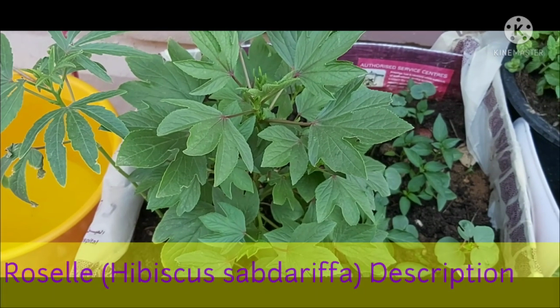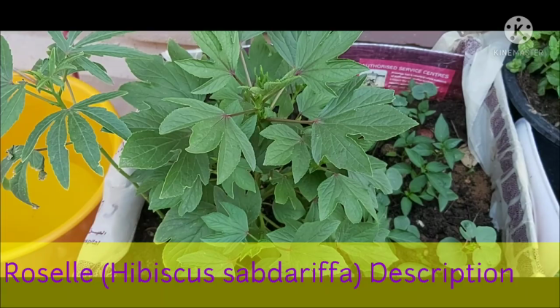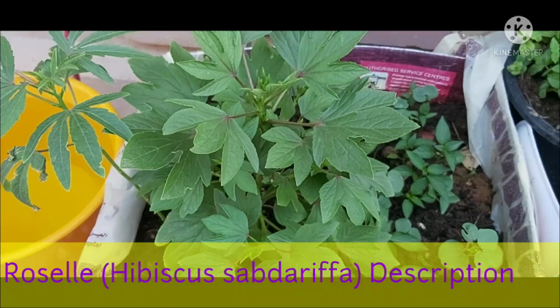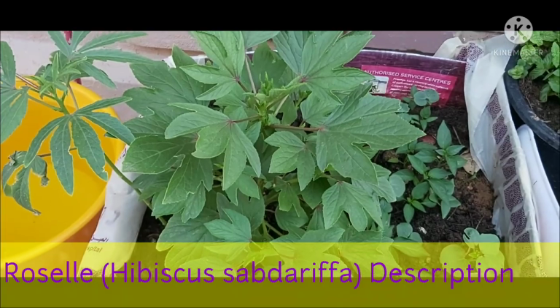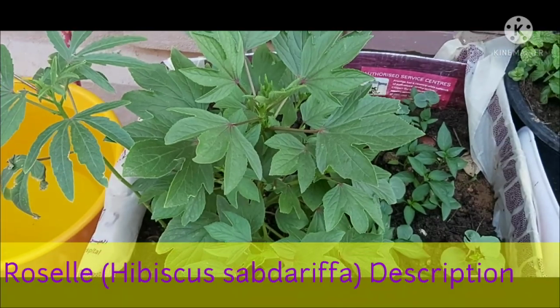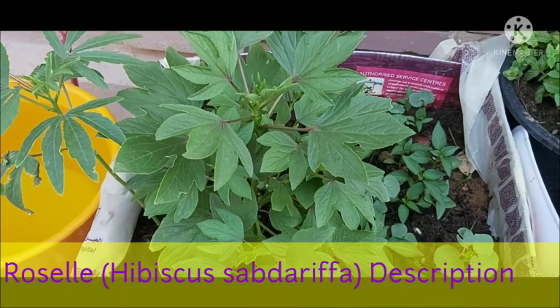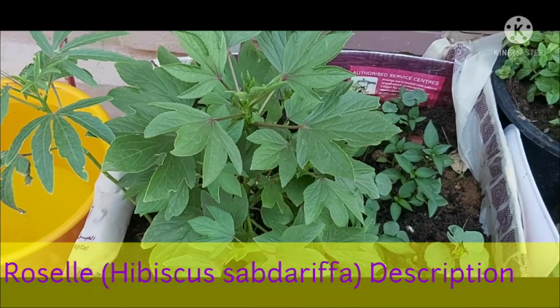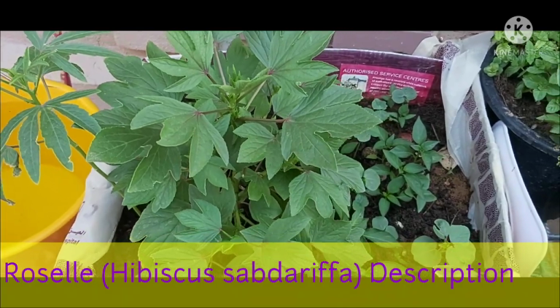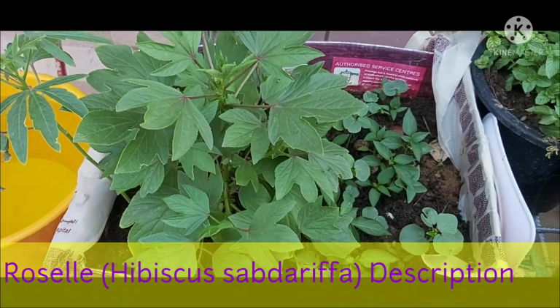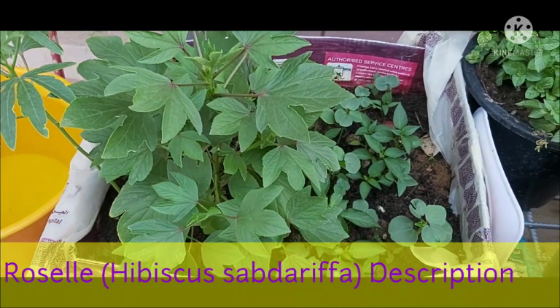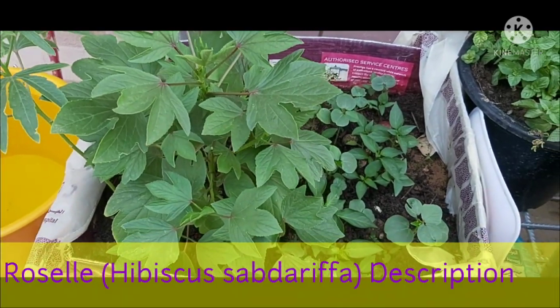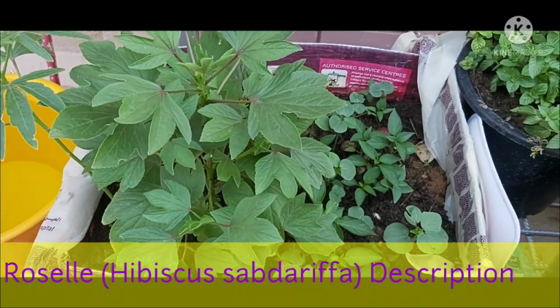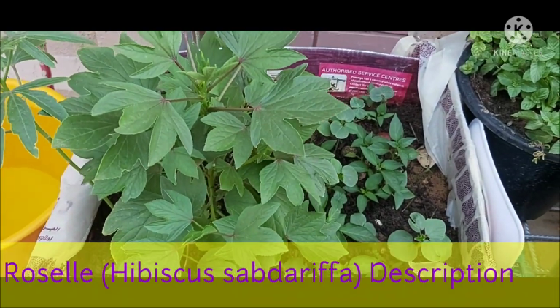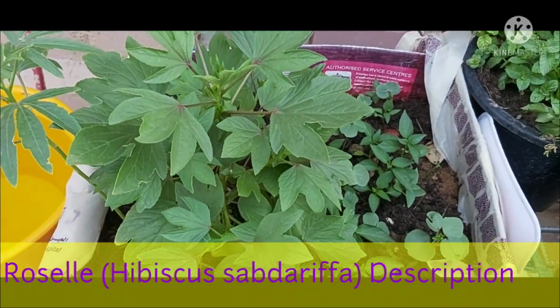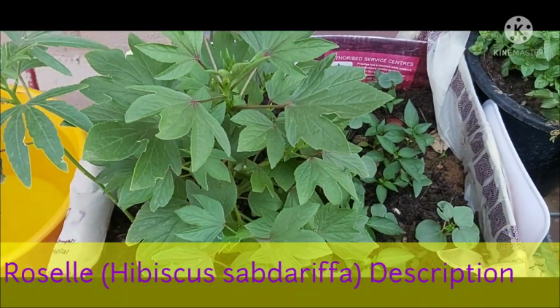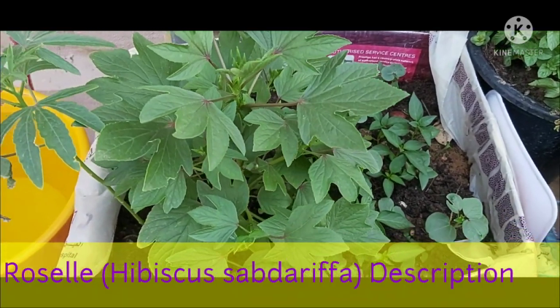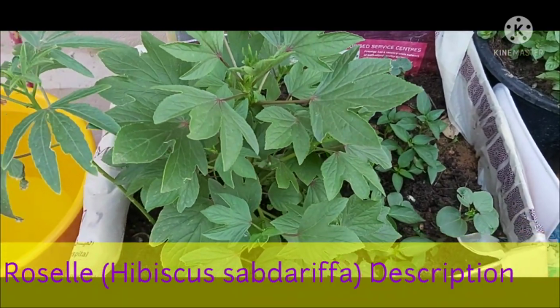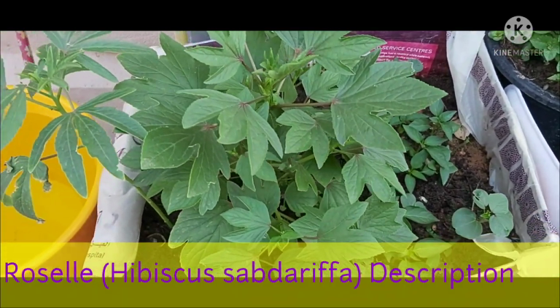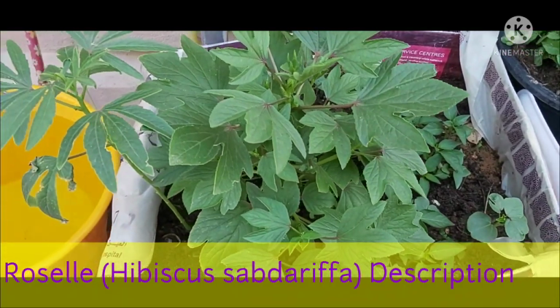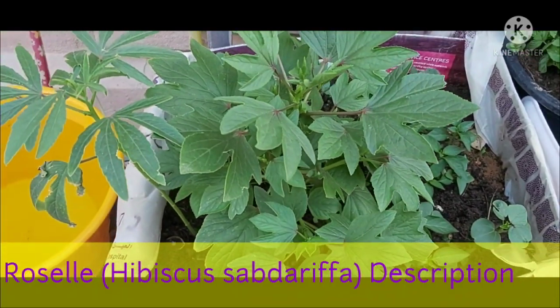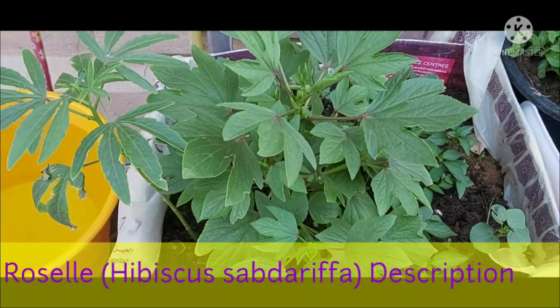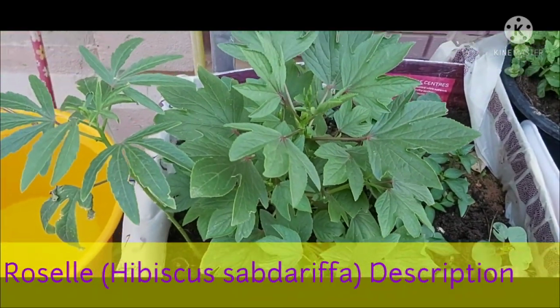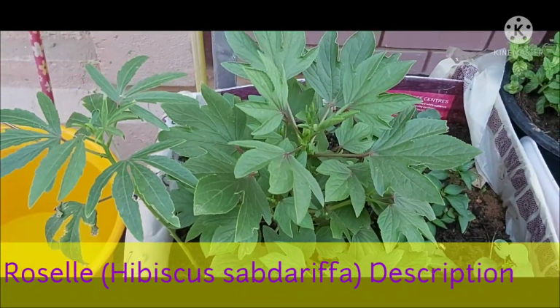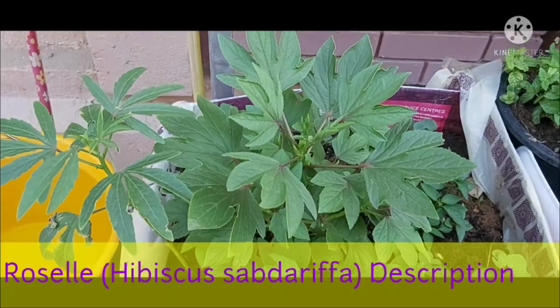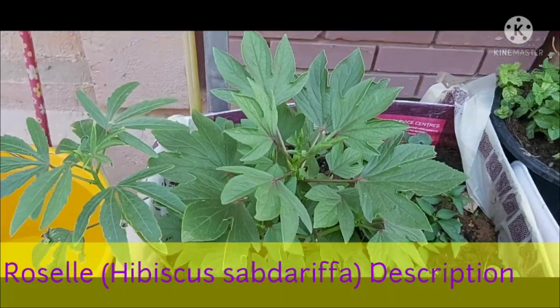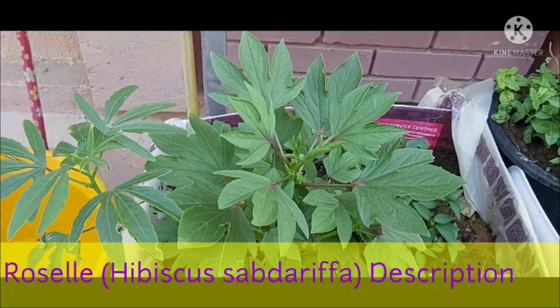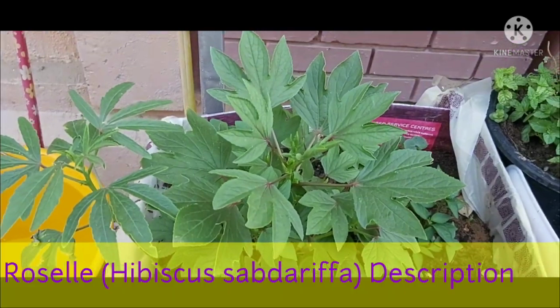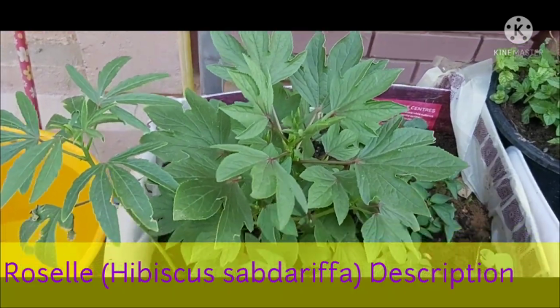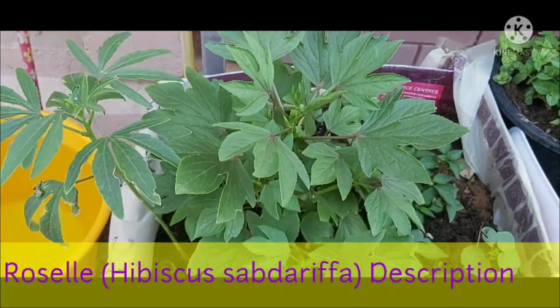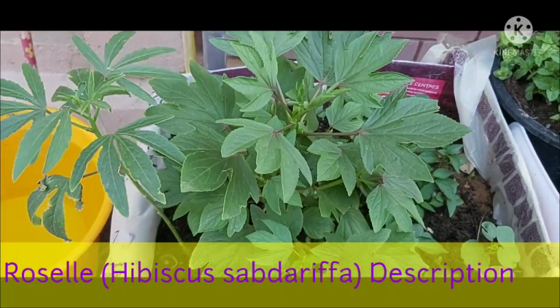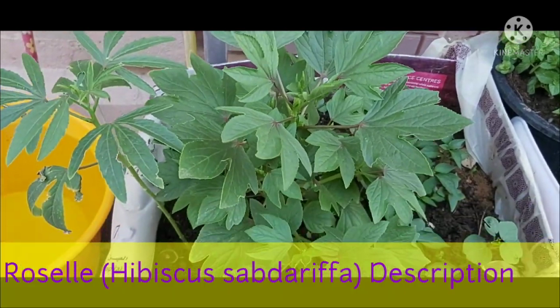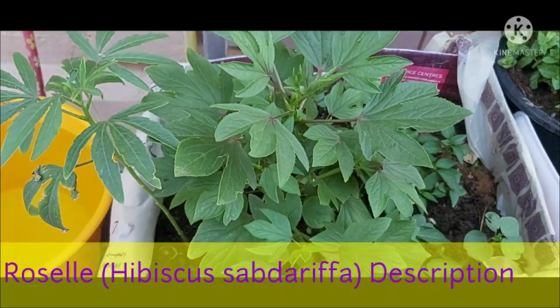Hi Weavers, today we are going to discuss about Rosal plant care, uses and health benefits.